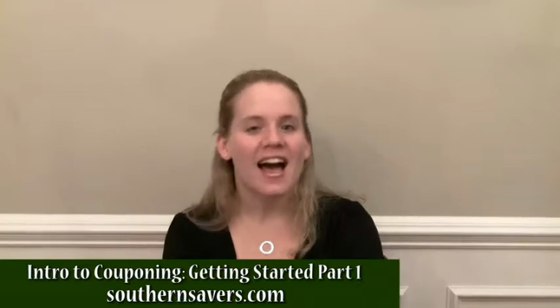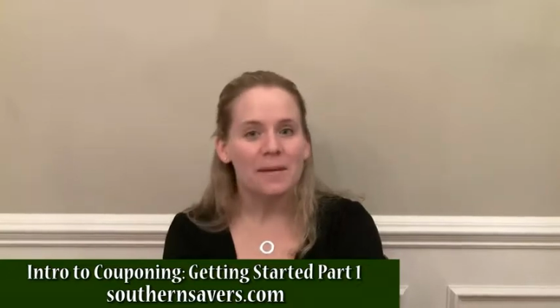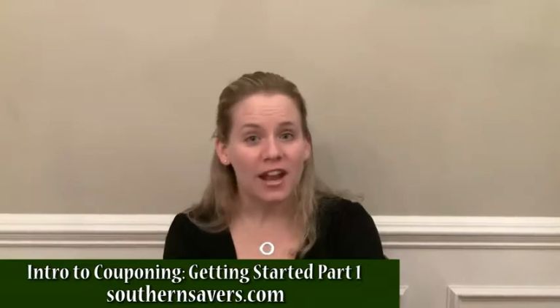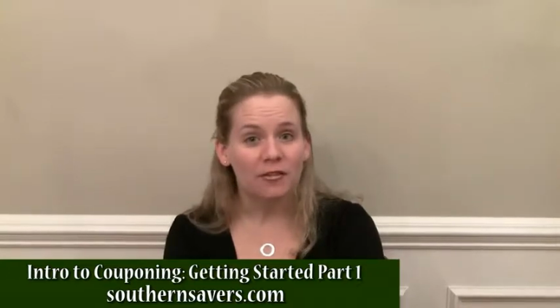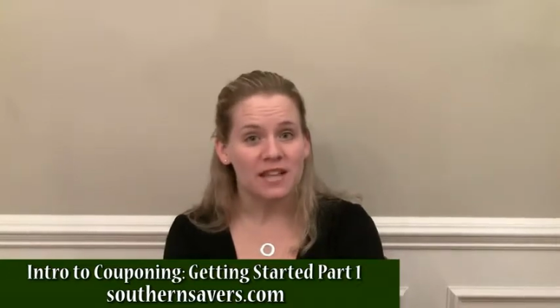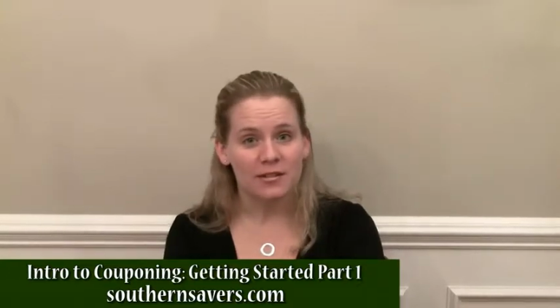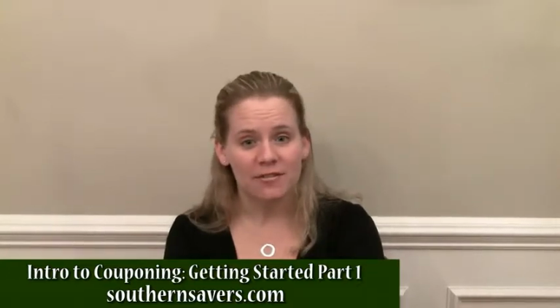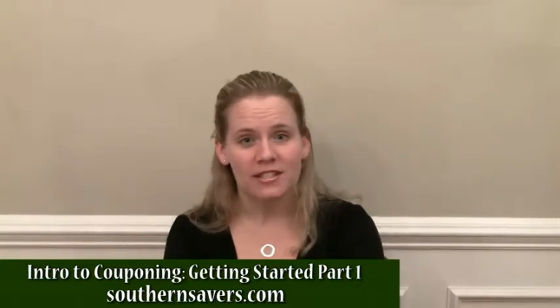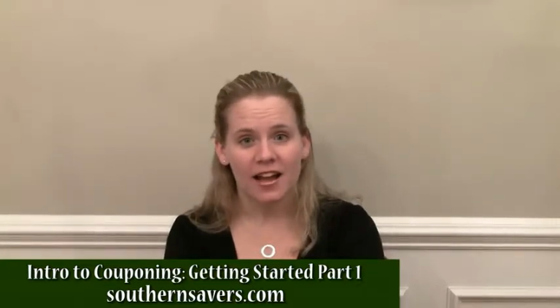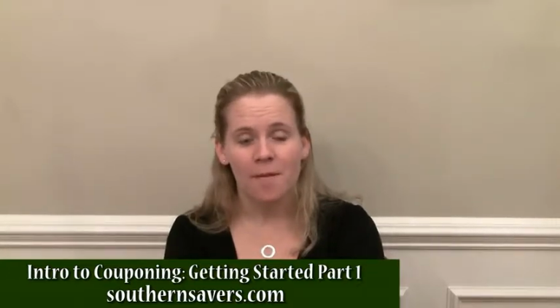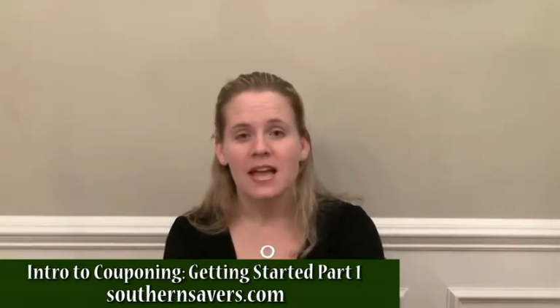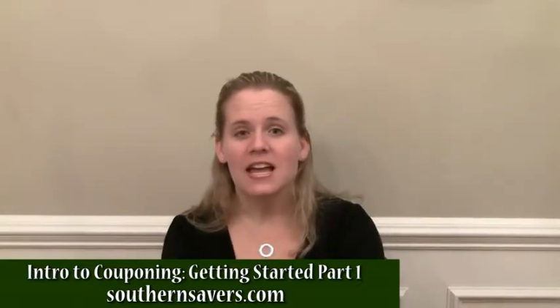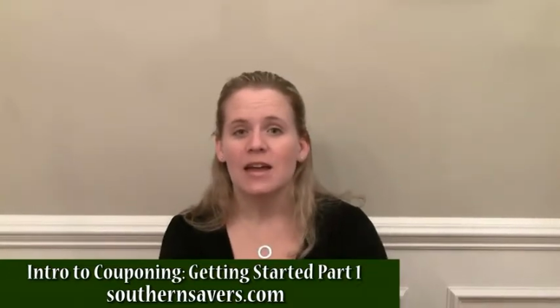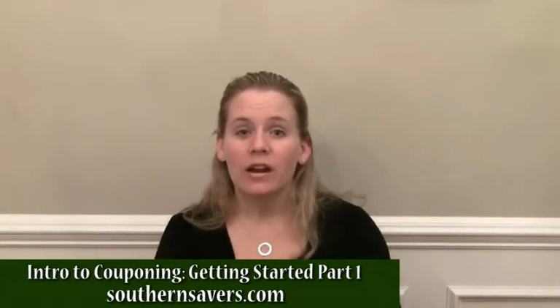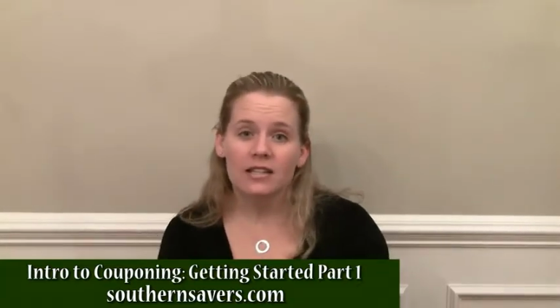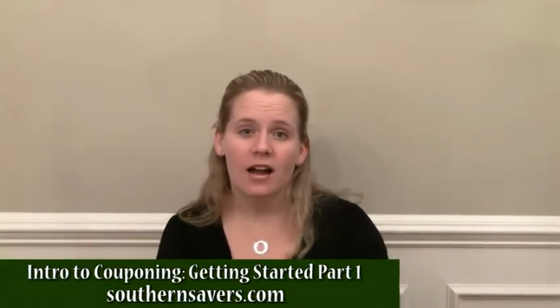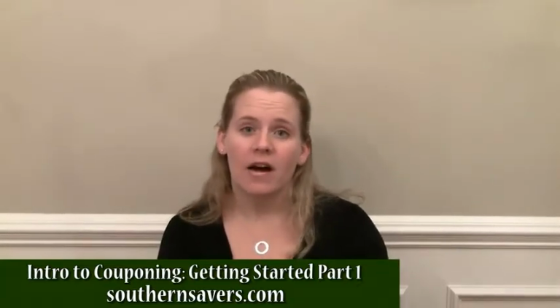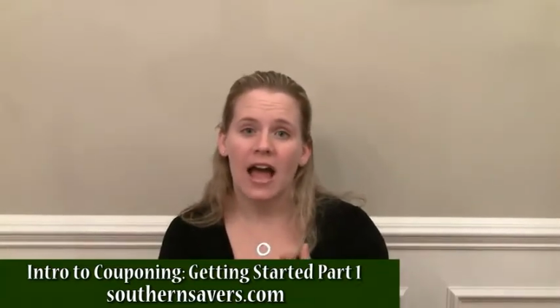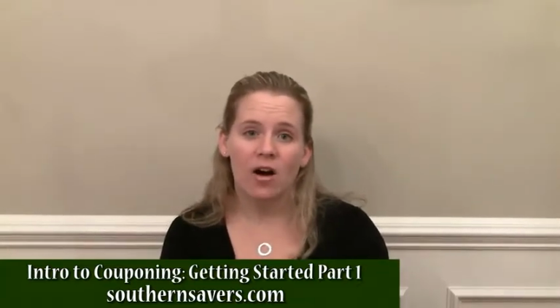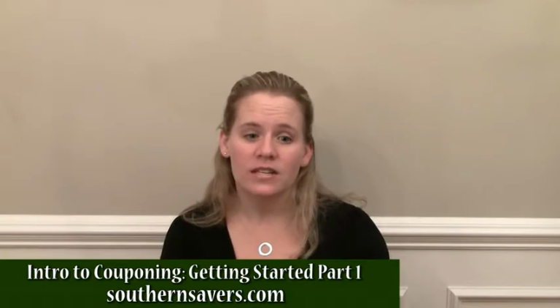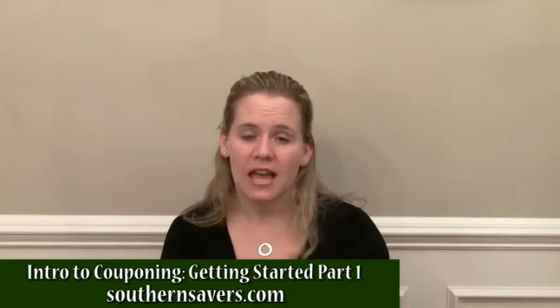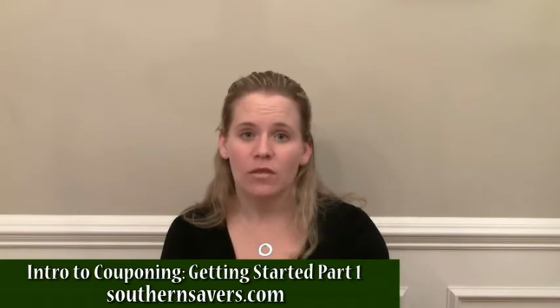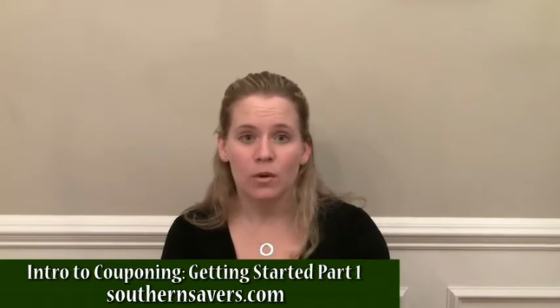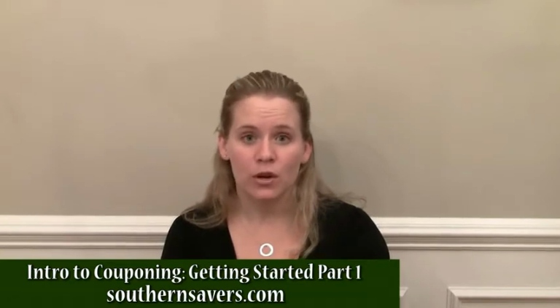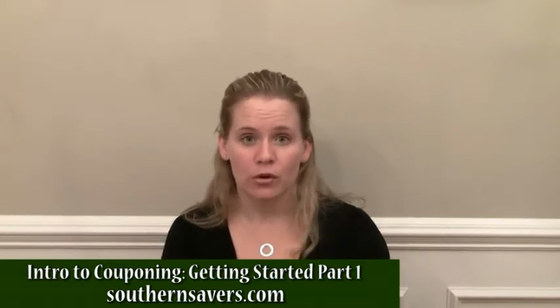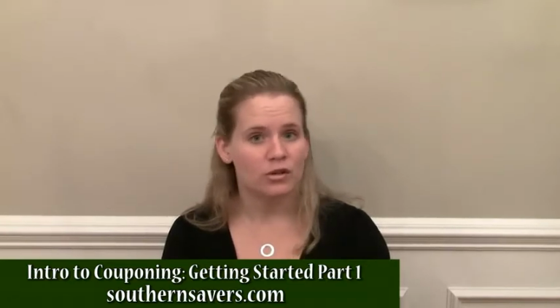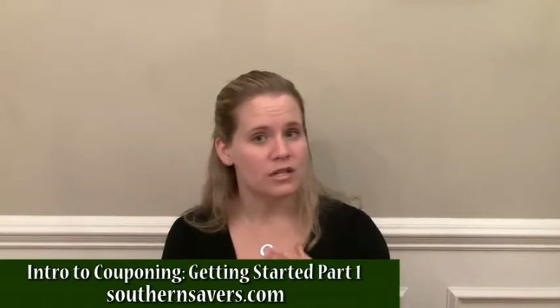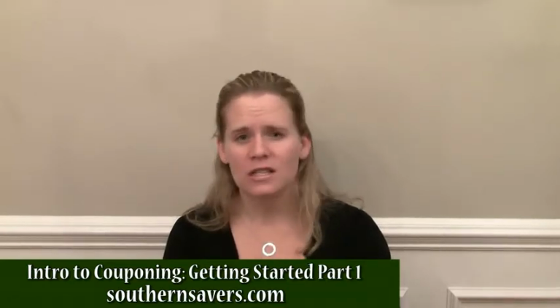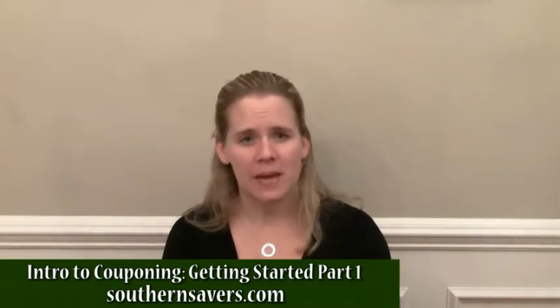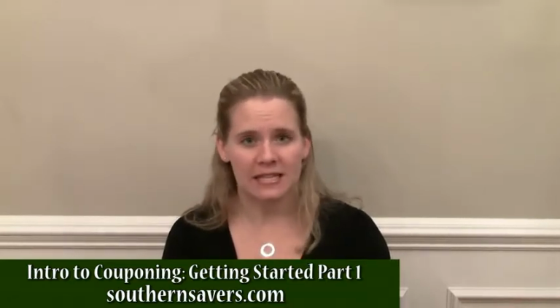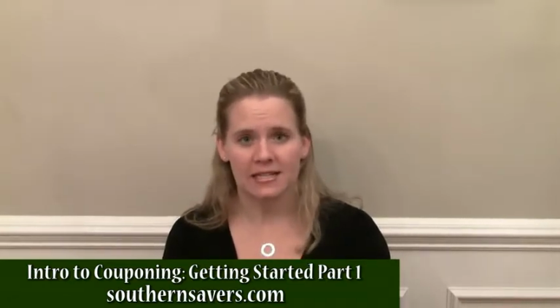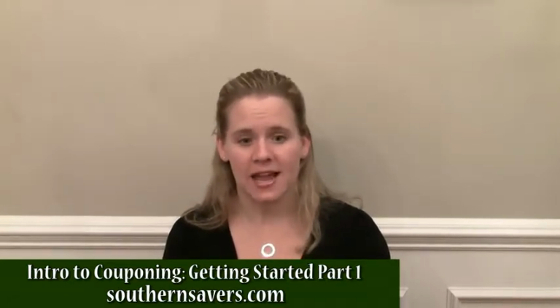Hi, I'm Jenny from southernsavers.com and we're going to talk about how to save the most on your groceries — just the basics today.